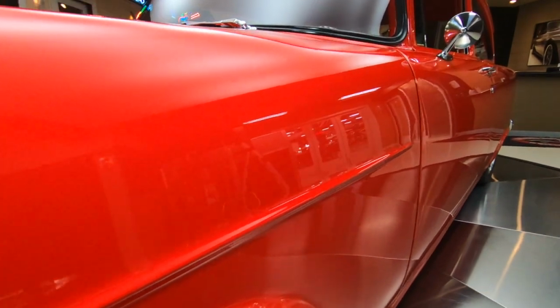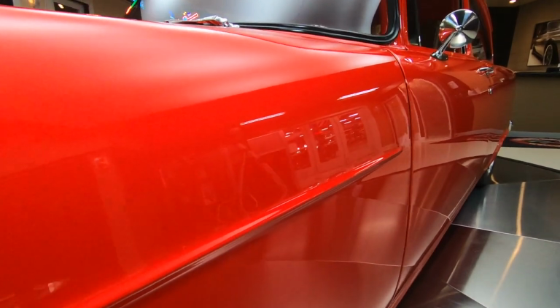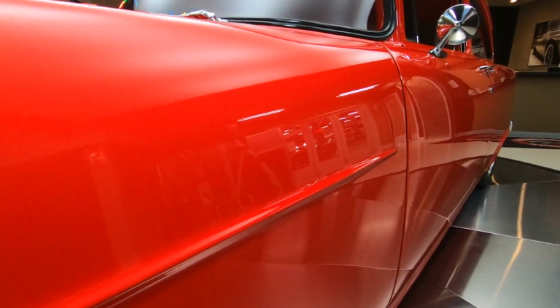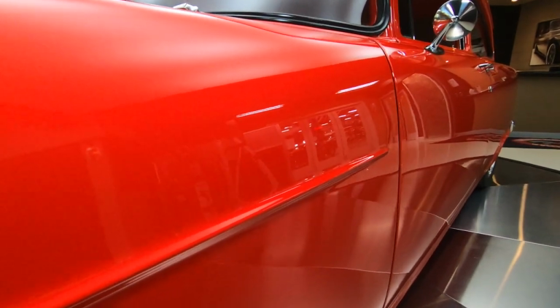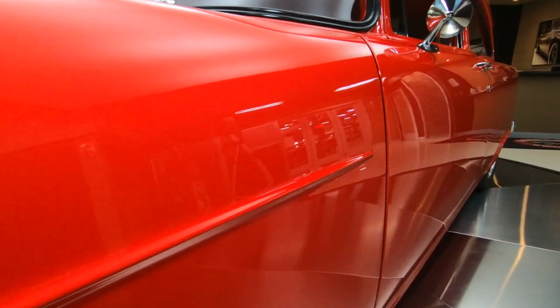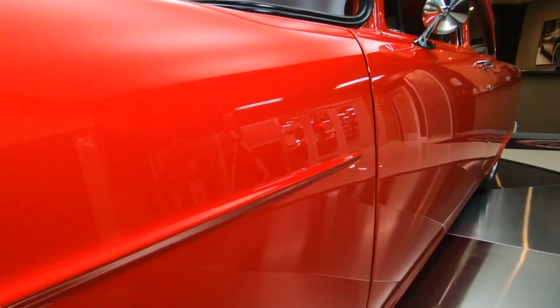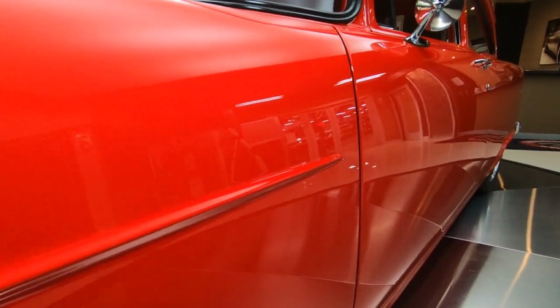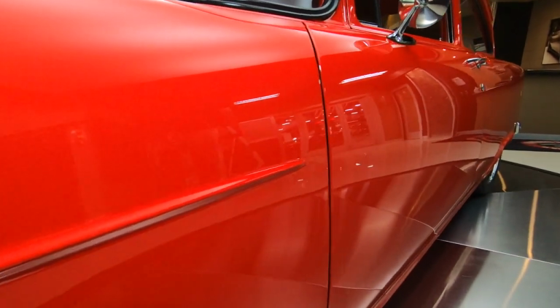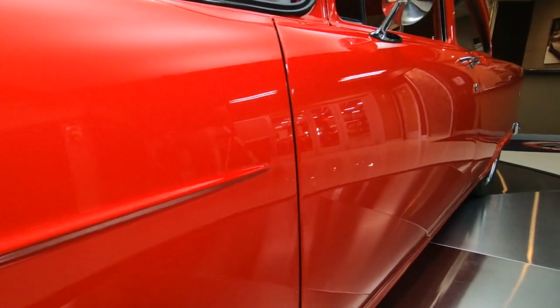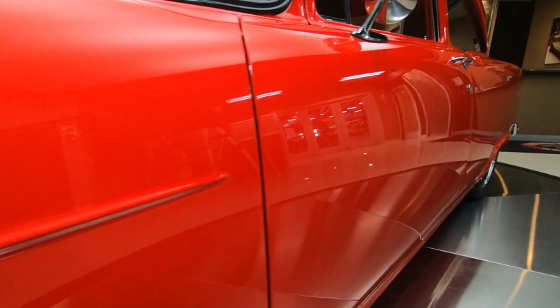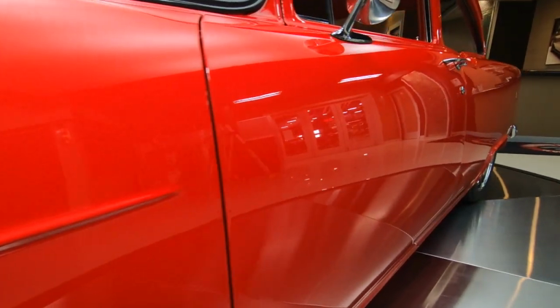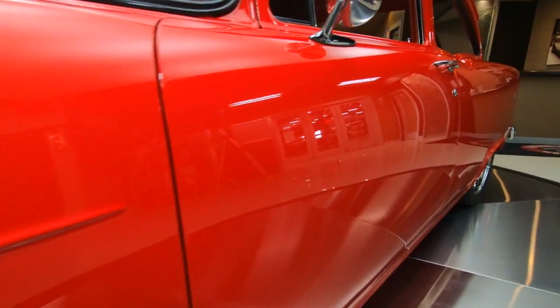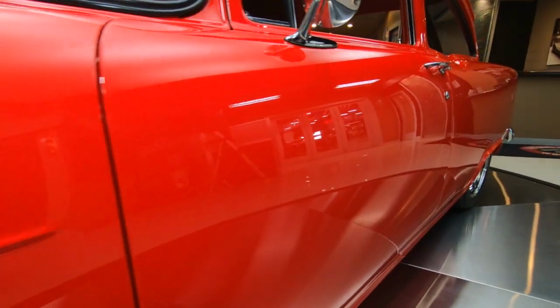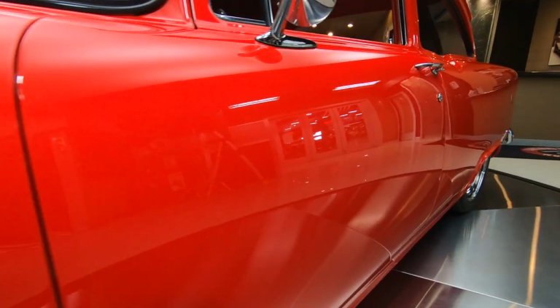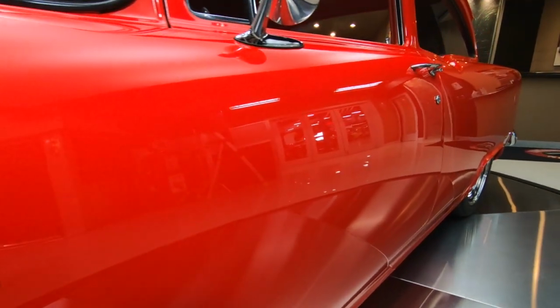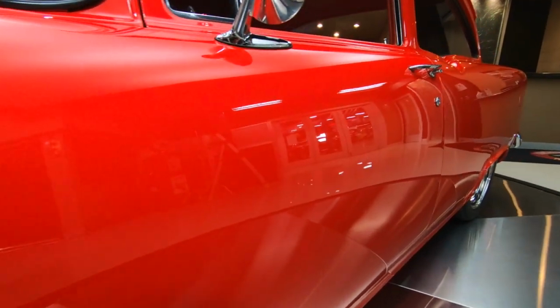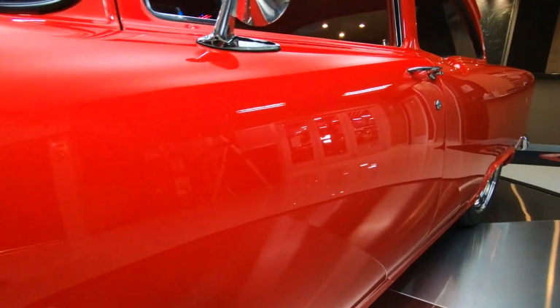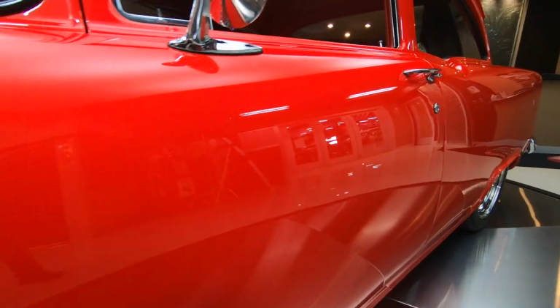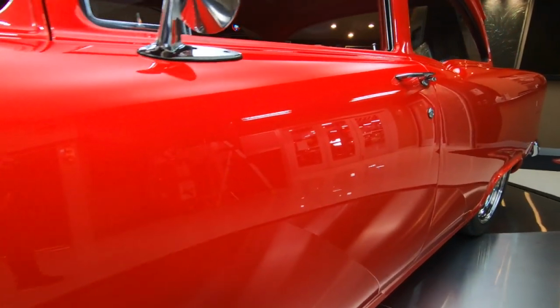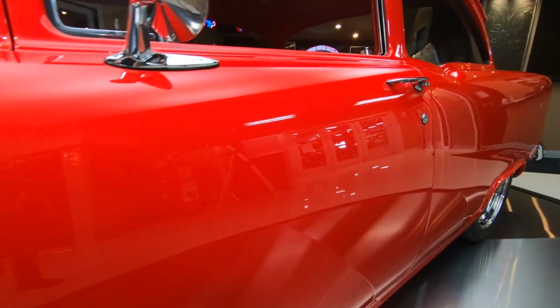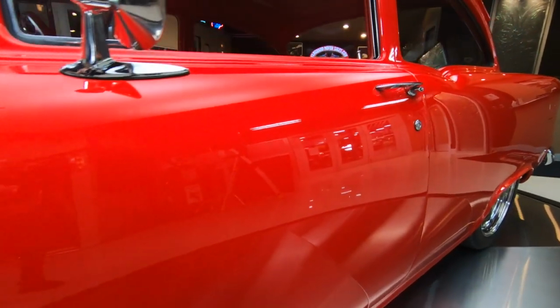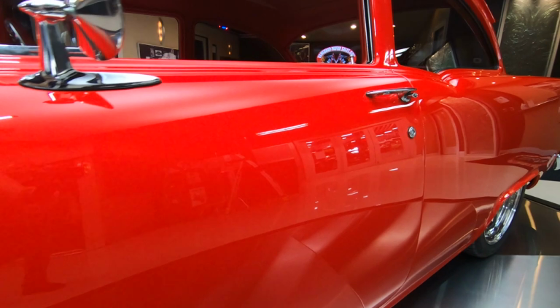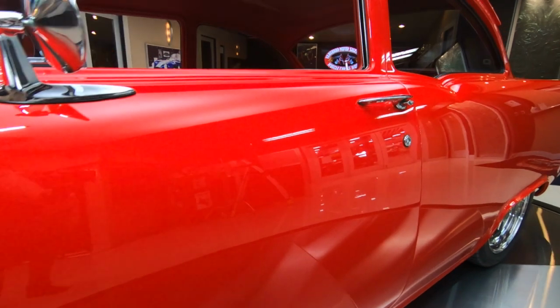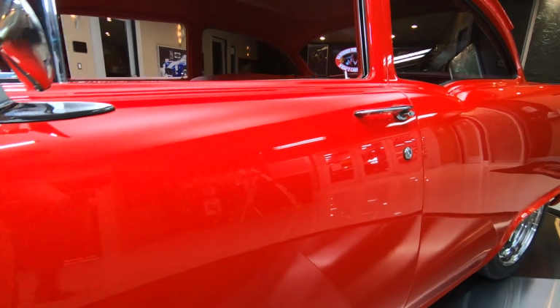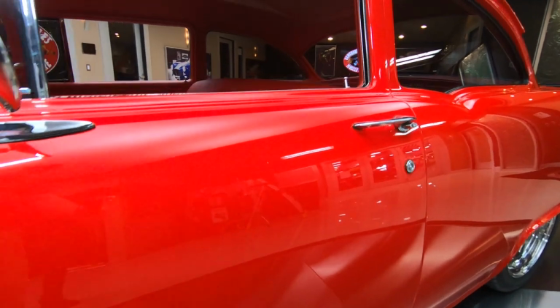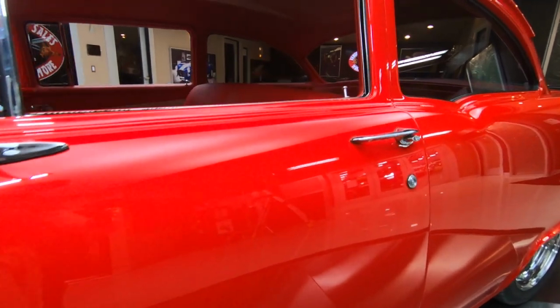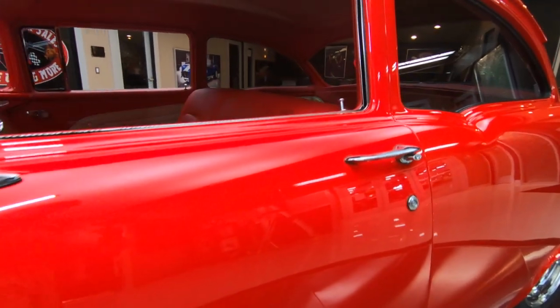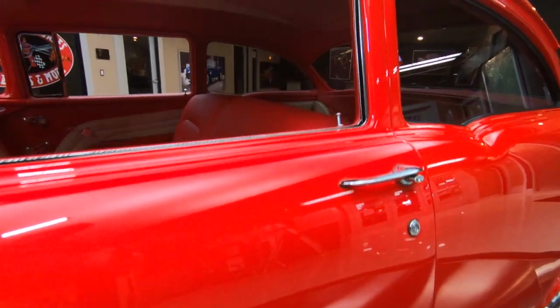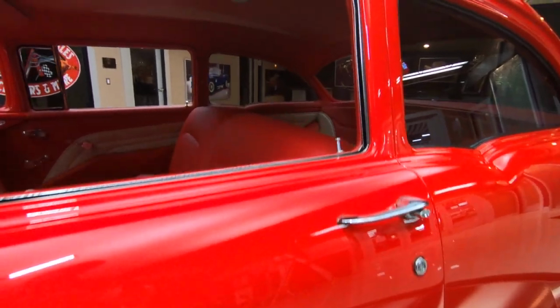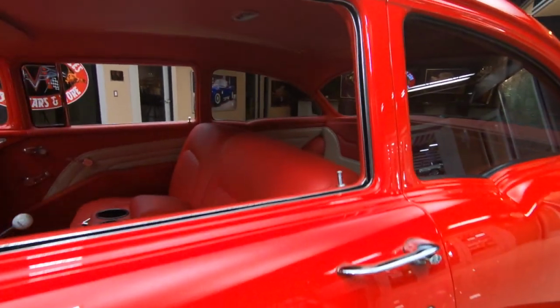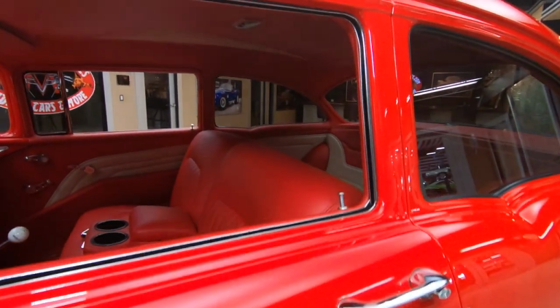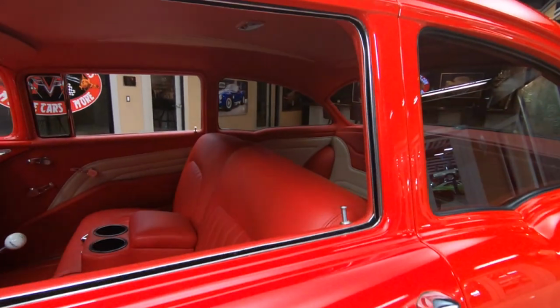Of course she's got disc brakes all the way around. Wait until you see the bottom side of this baby — check out that Art Morrison frame.